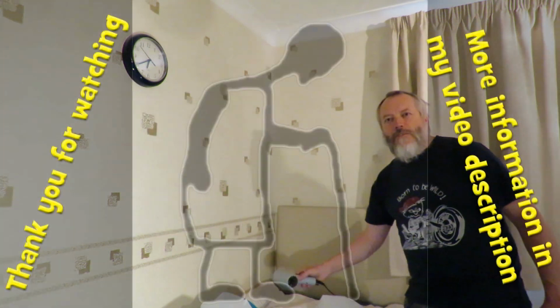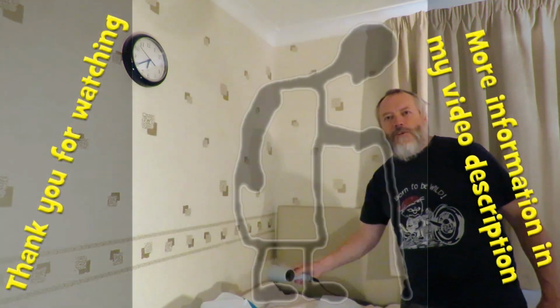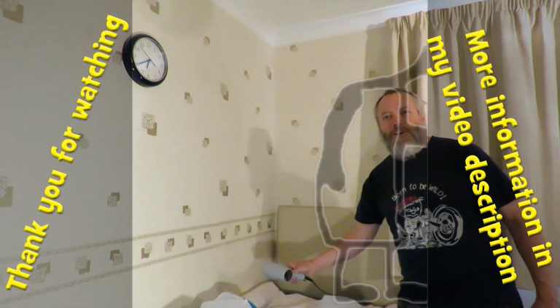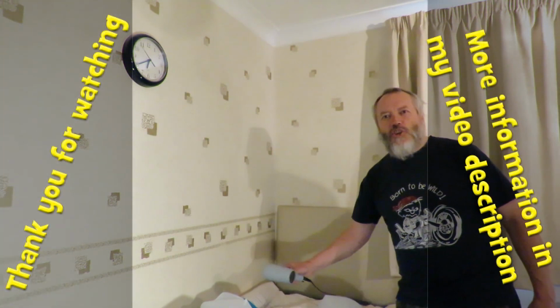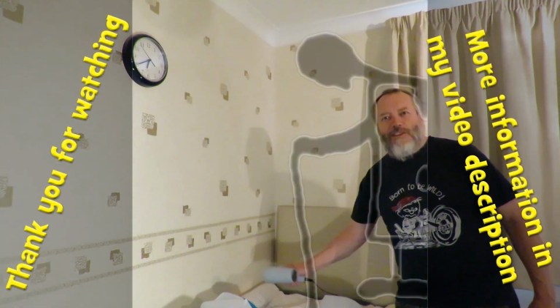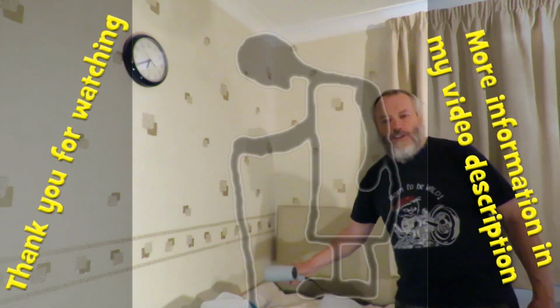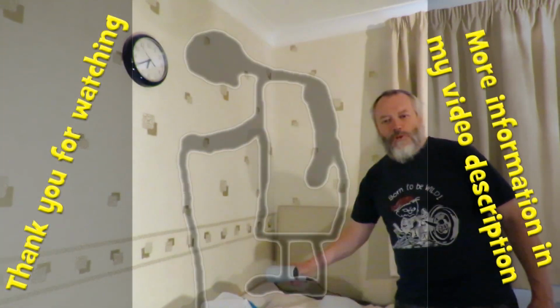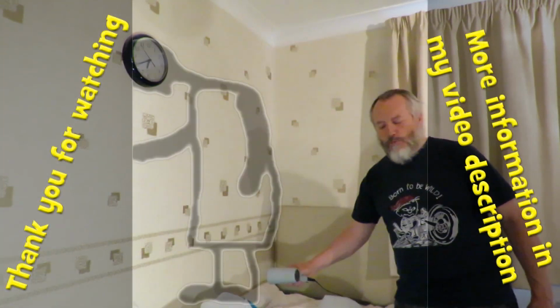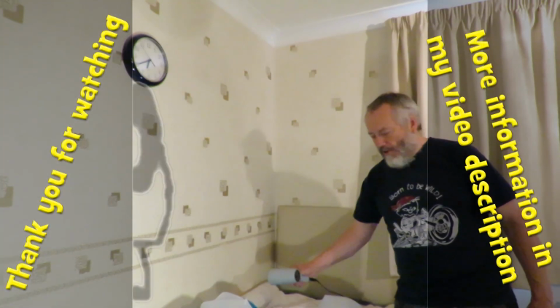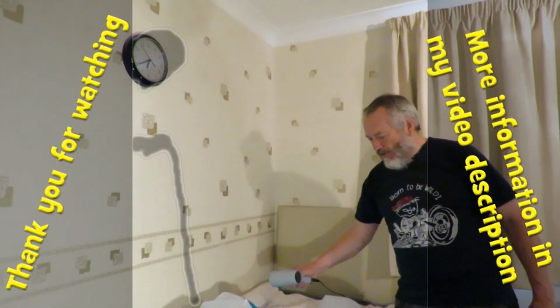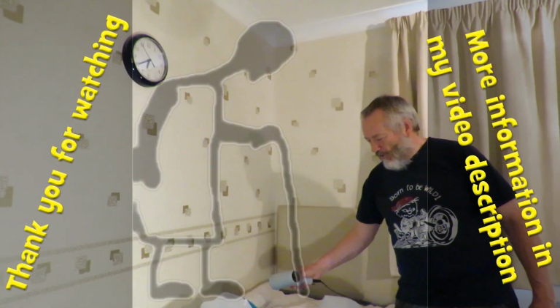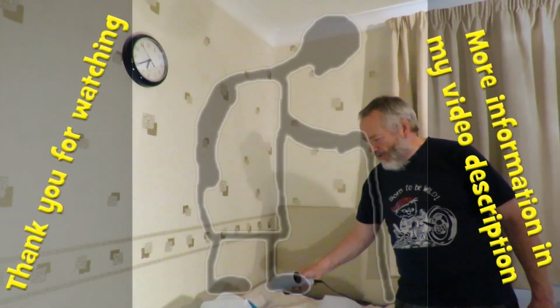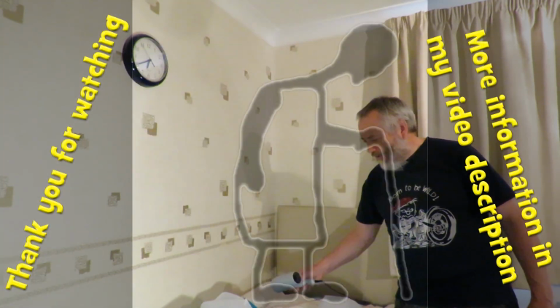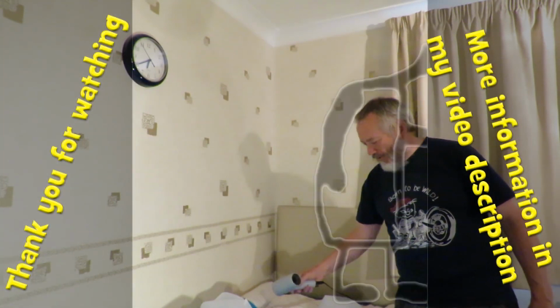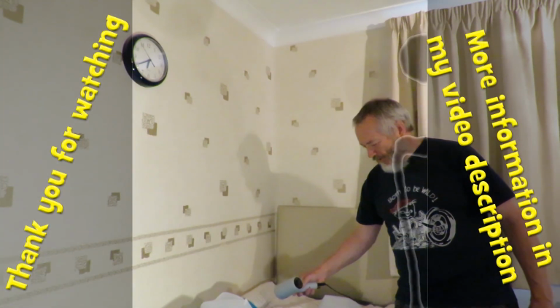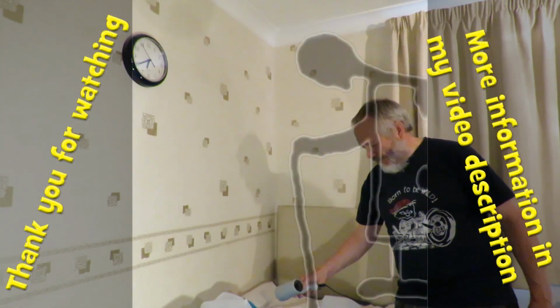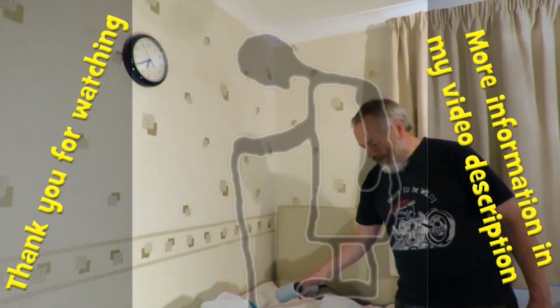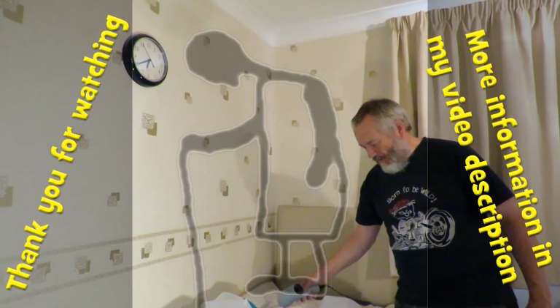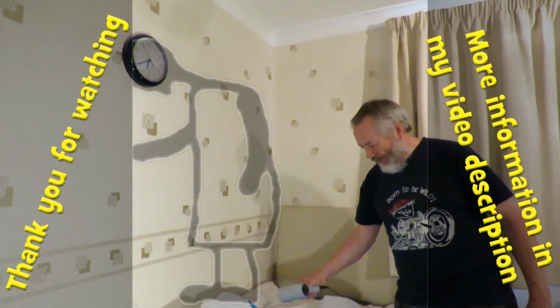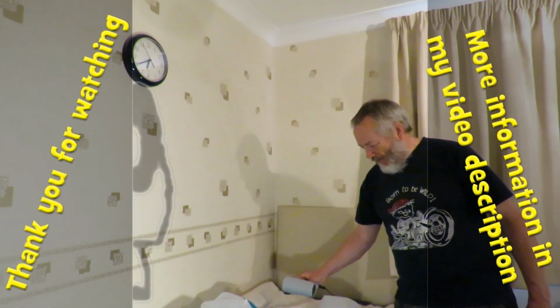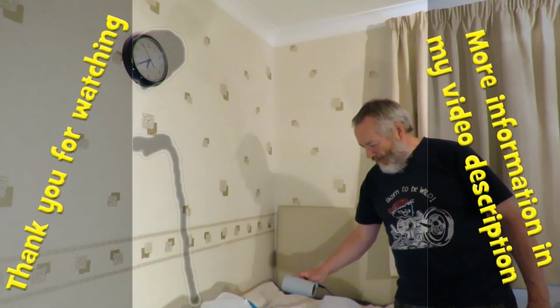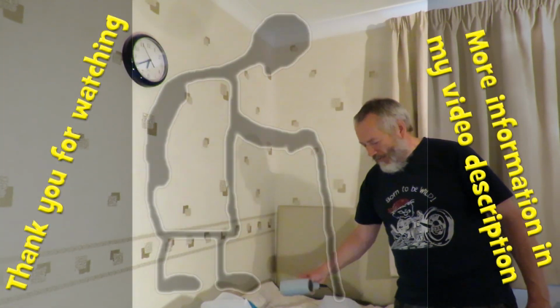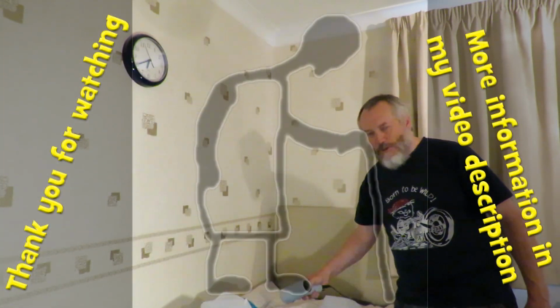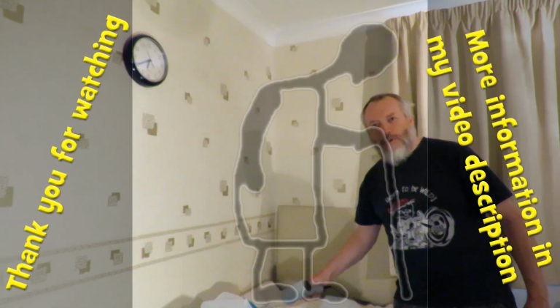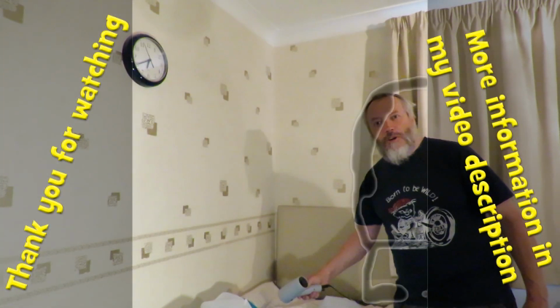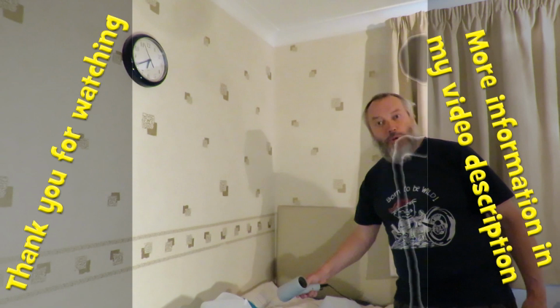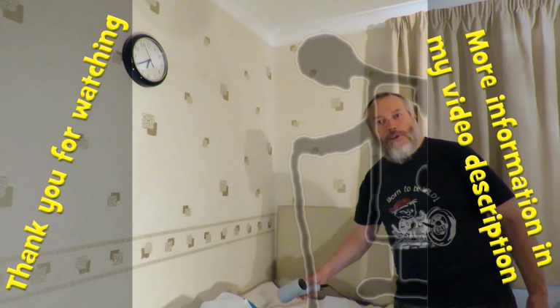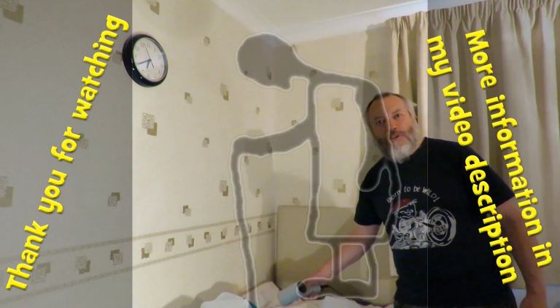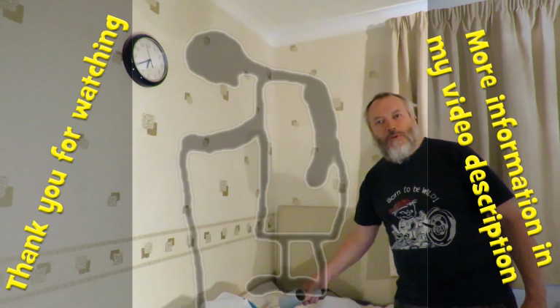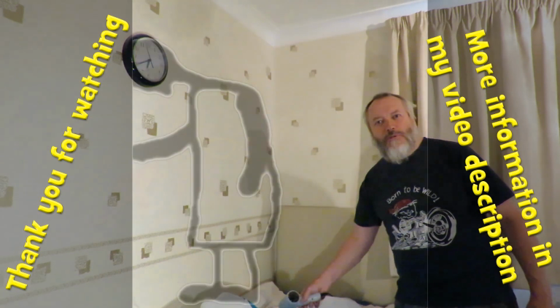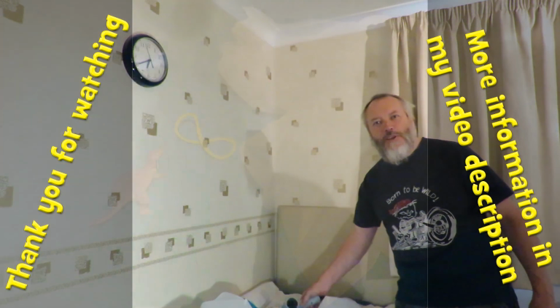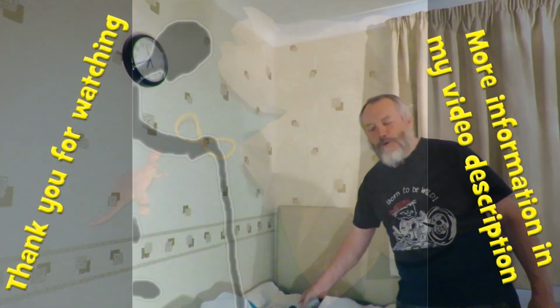Well, I think Jag did it much better than I did, so I'll put a link to his video.